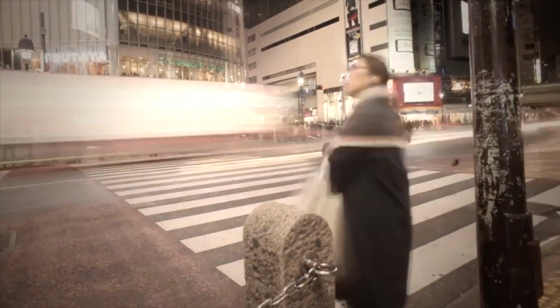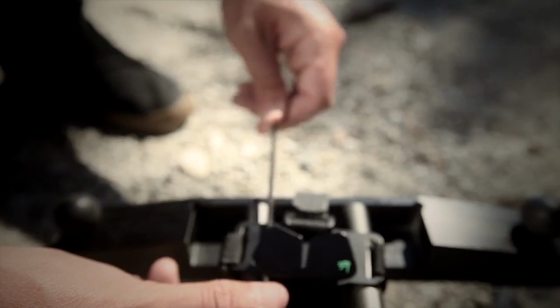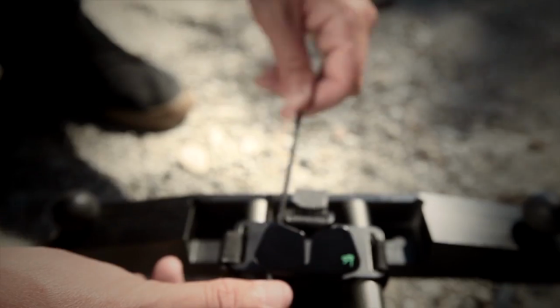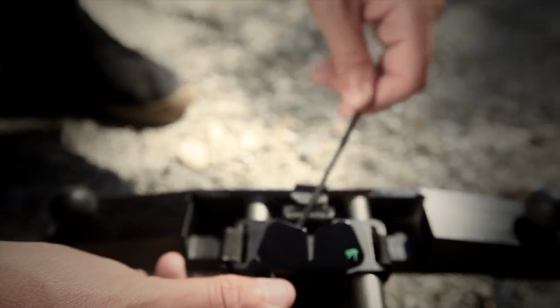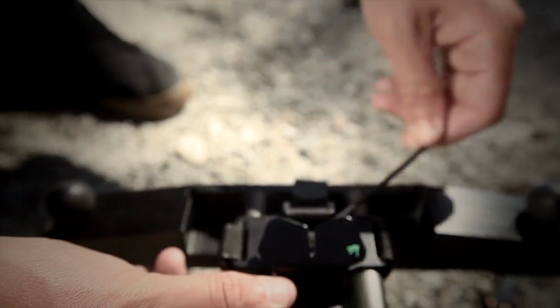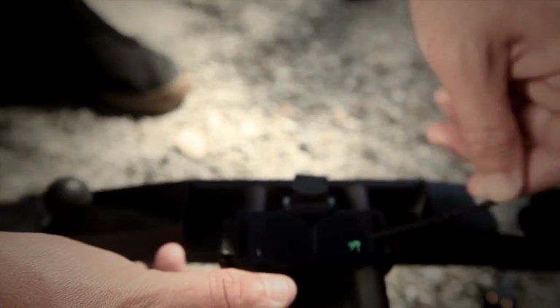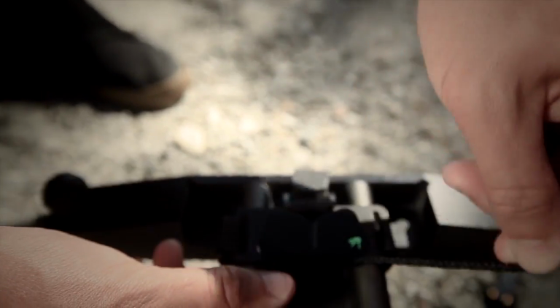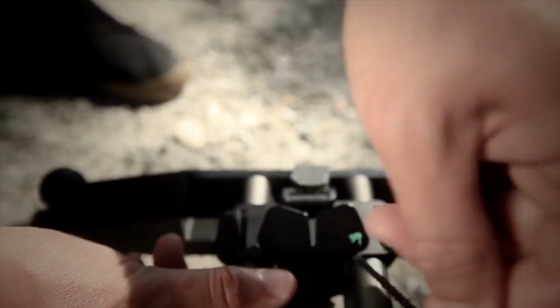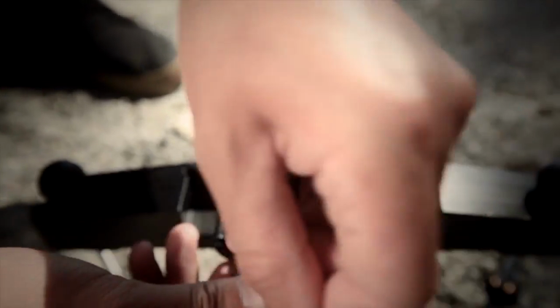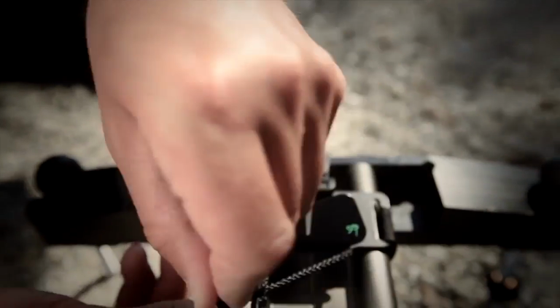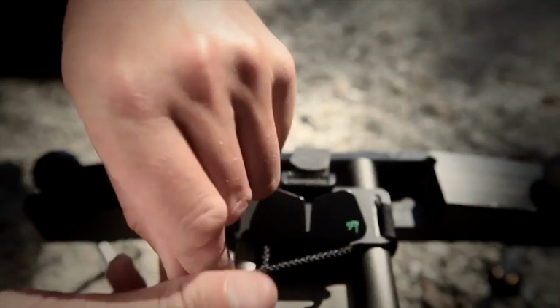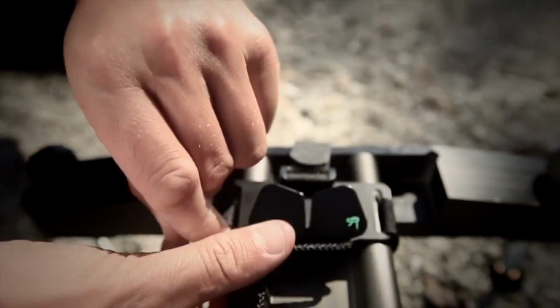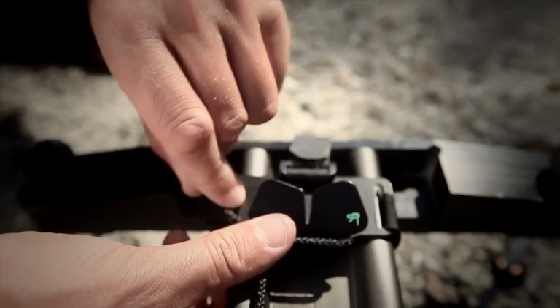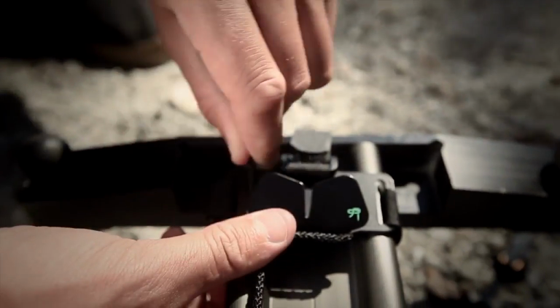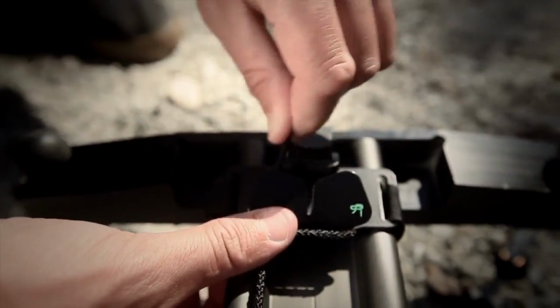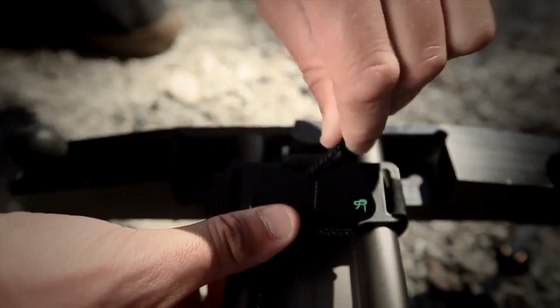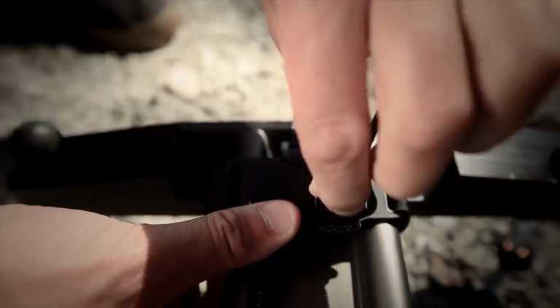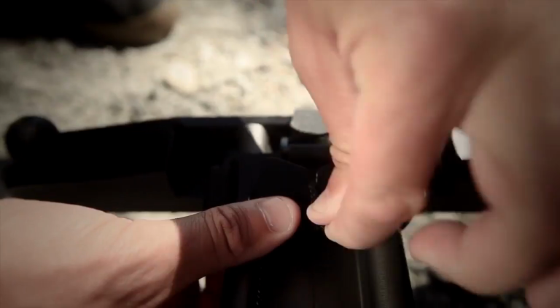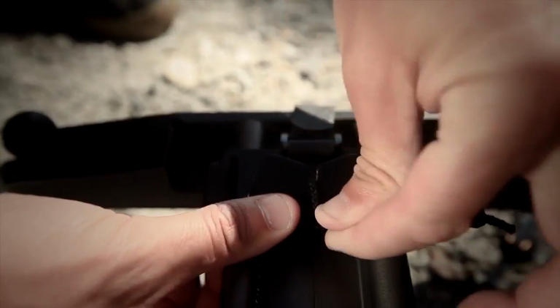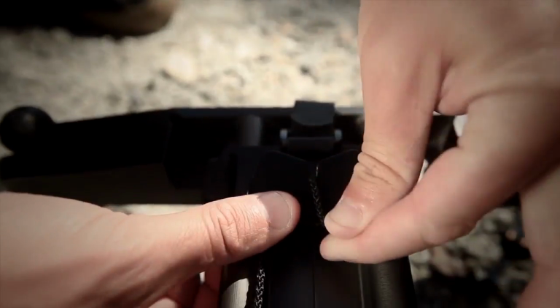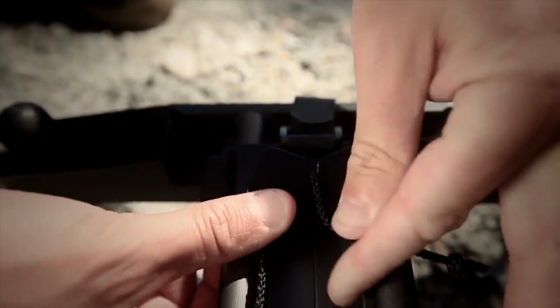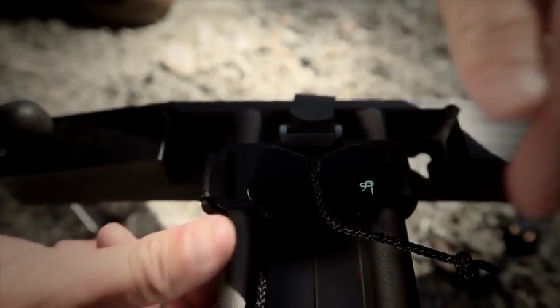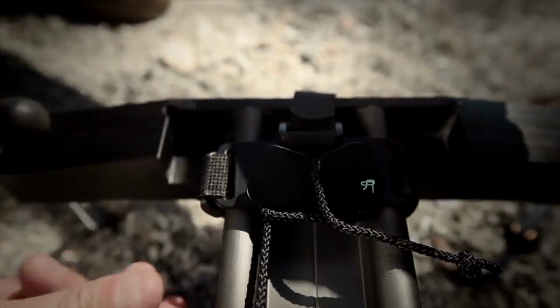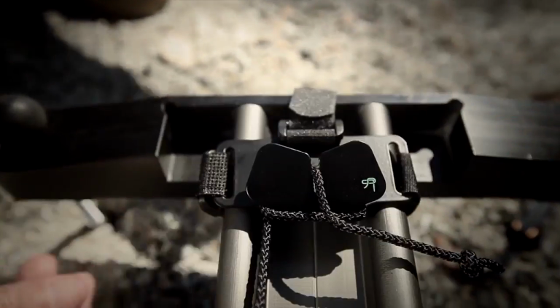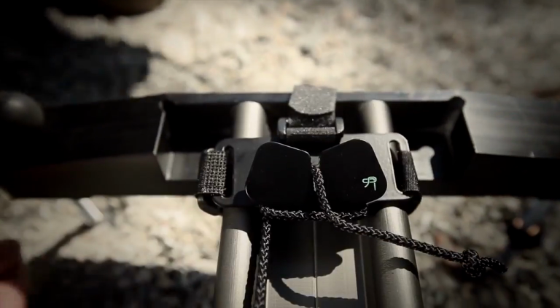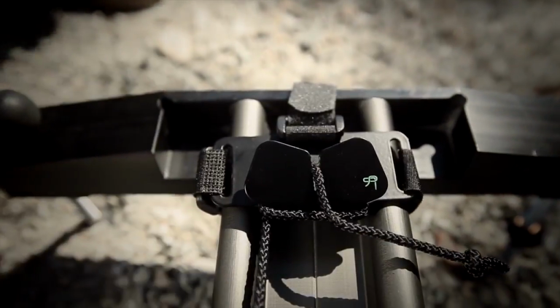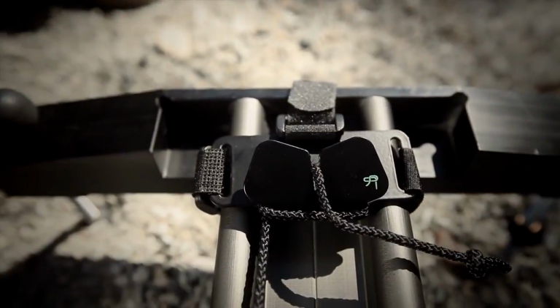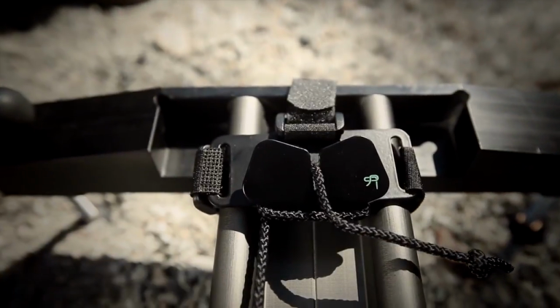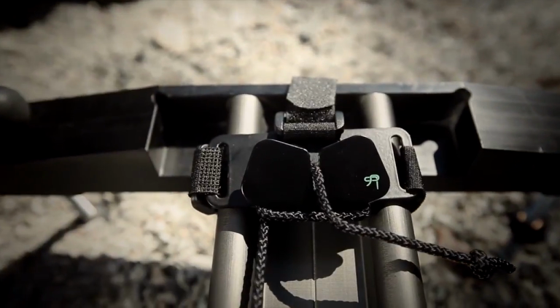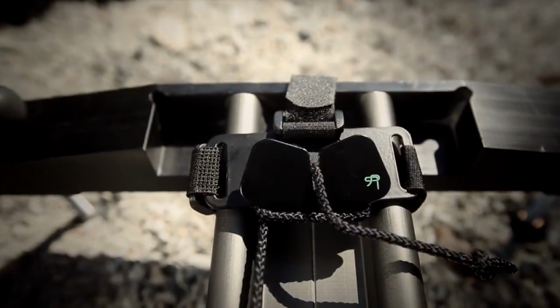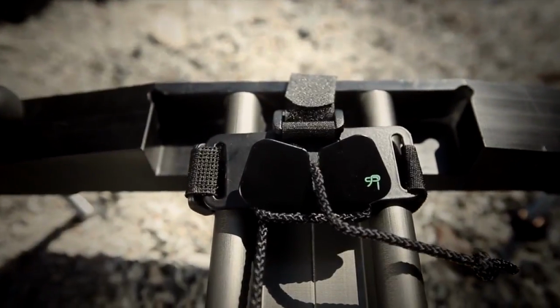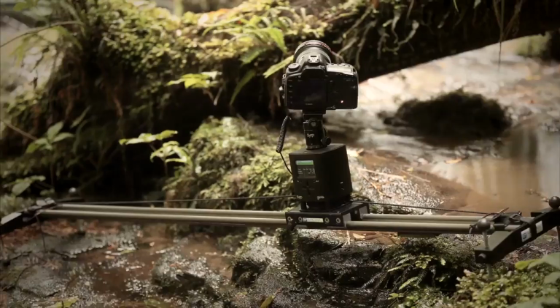On a slider, rope is attached to the end of the track using the supplied accessory, and the Genie drives itself along the rope.